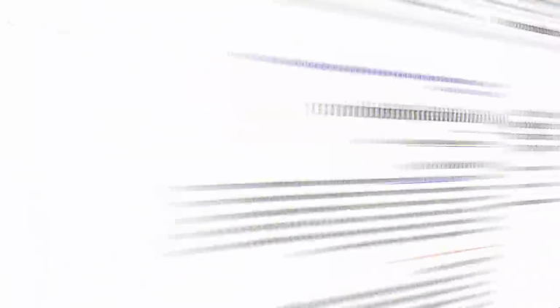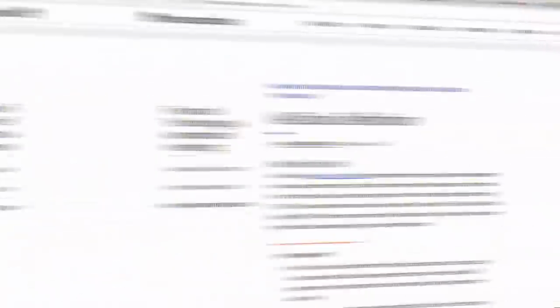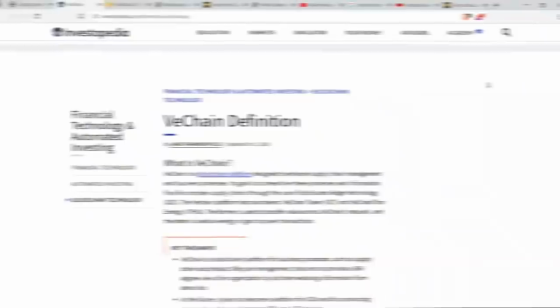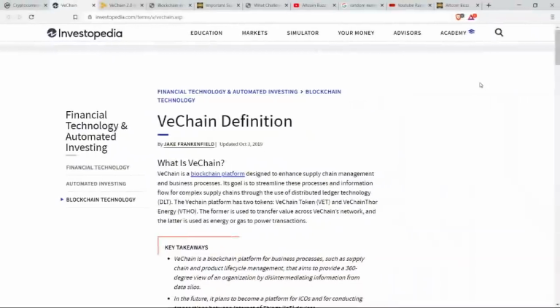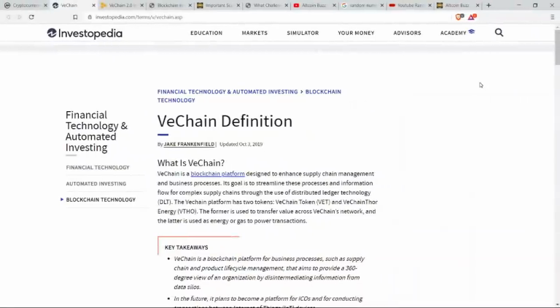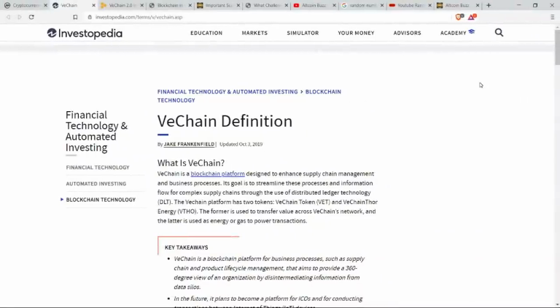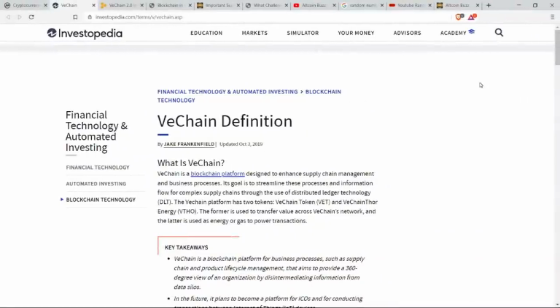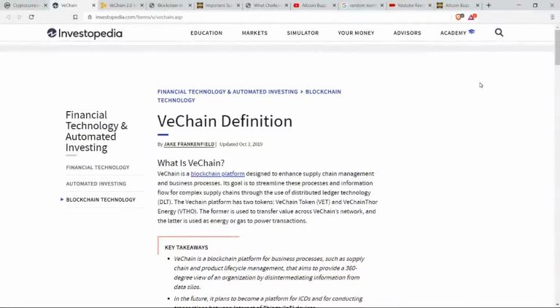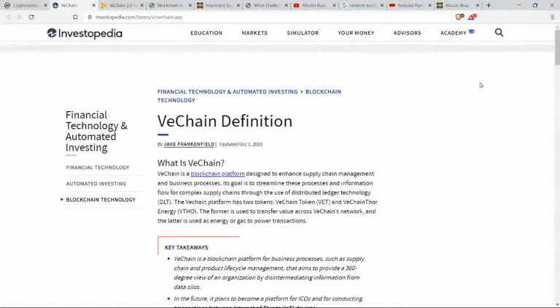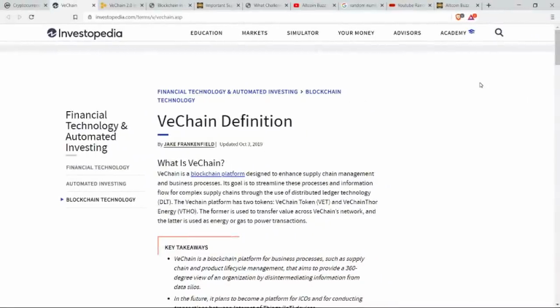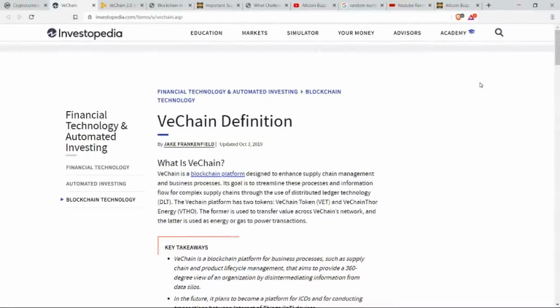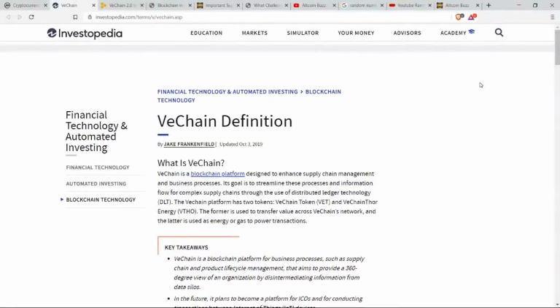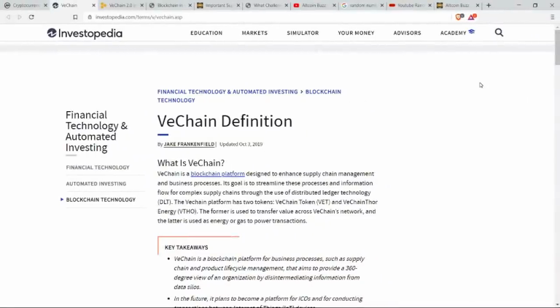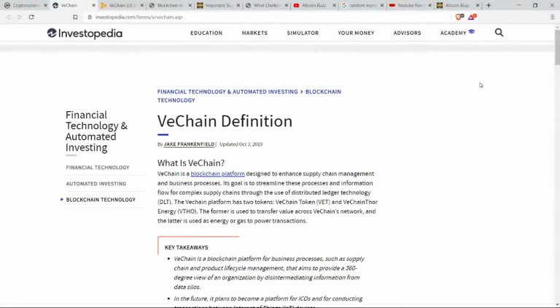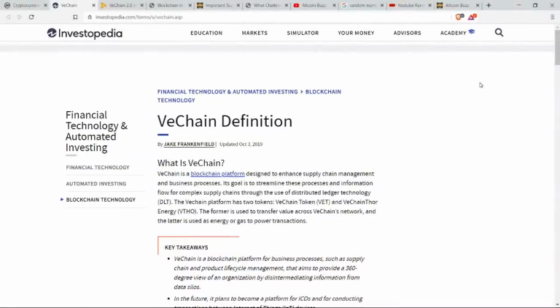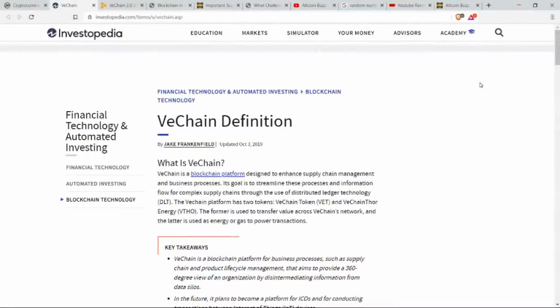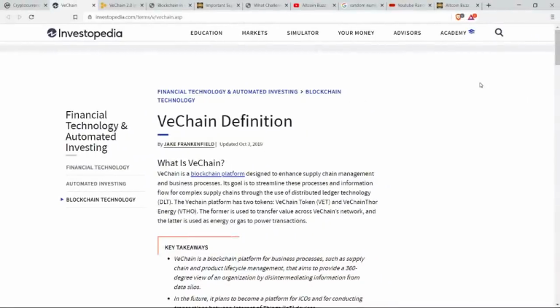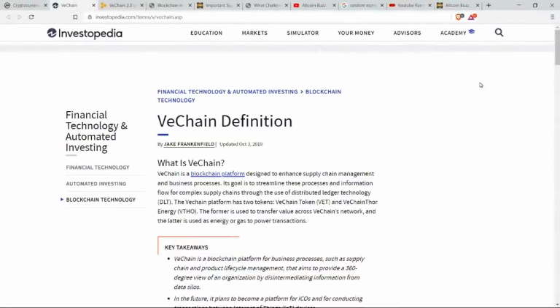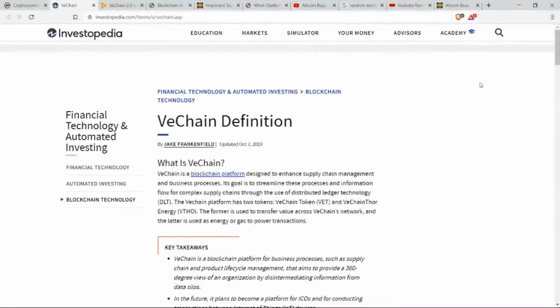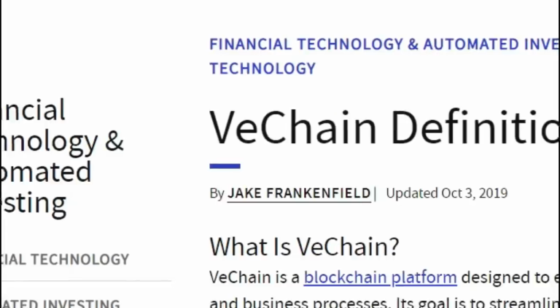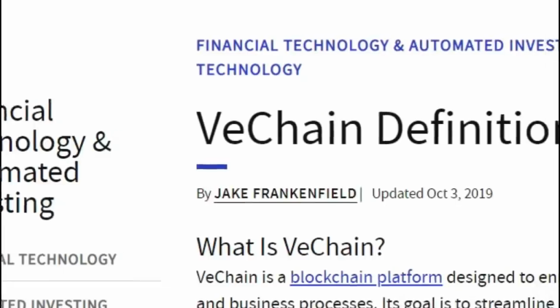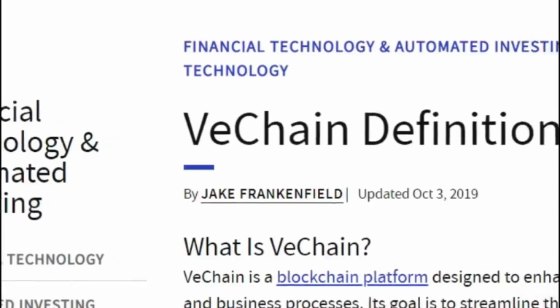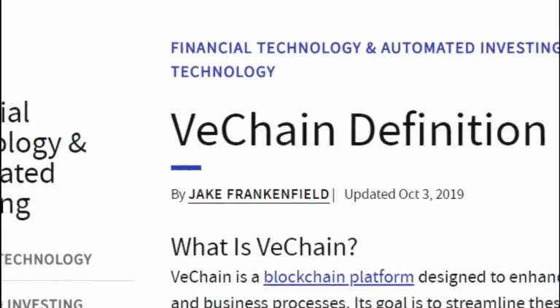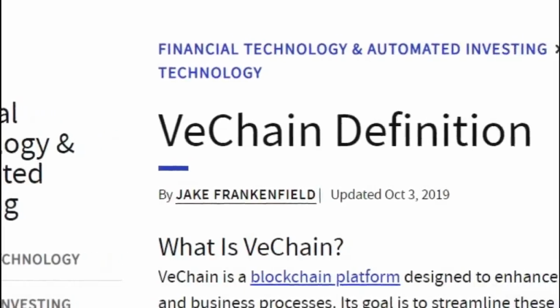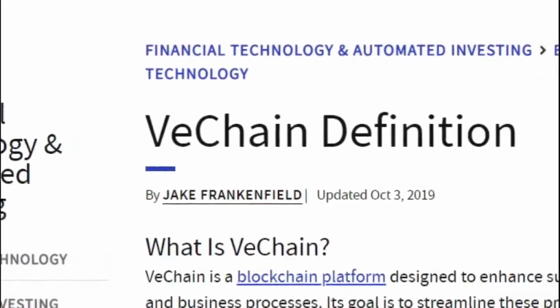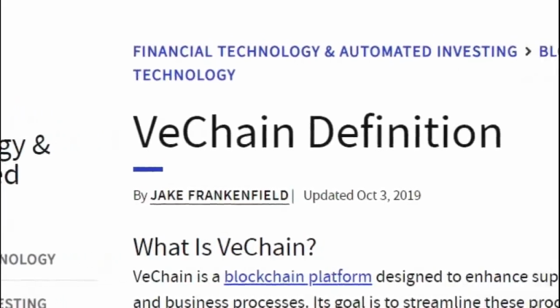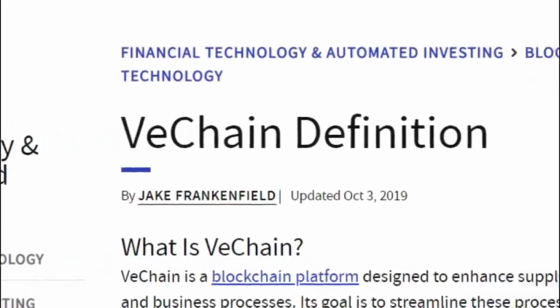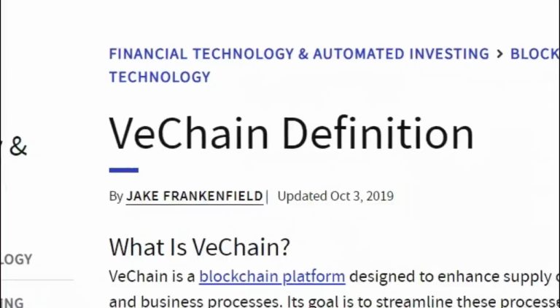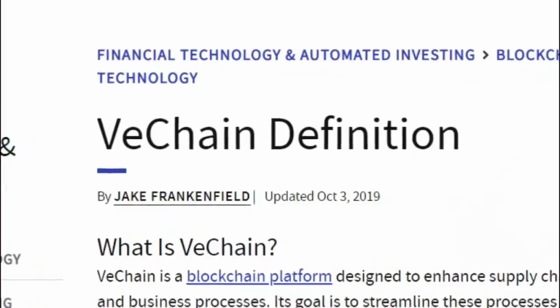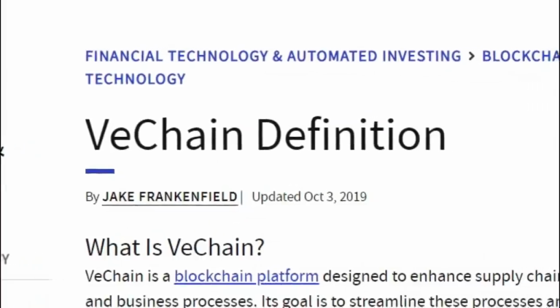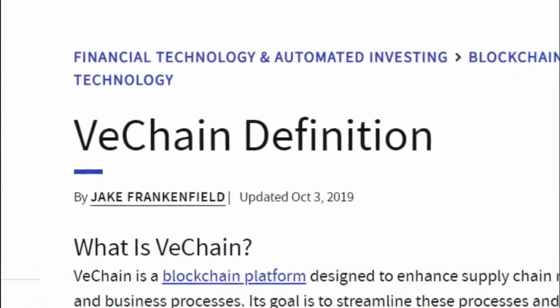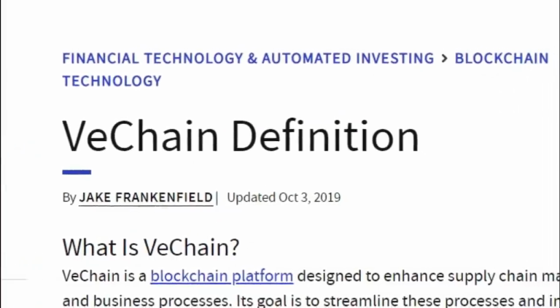Hey everybody, Matty here with AltcoinBuzz. Happy Saturday and happy weekend. Today we are discussing all about VeChain.